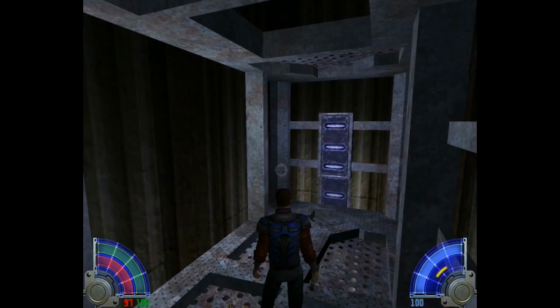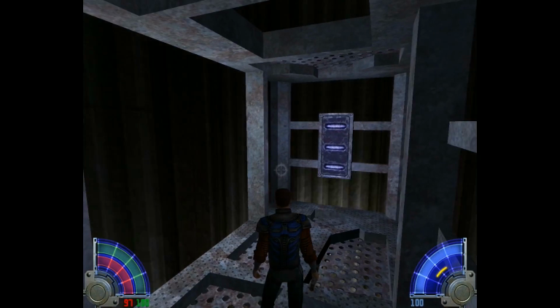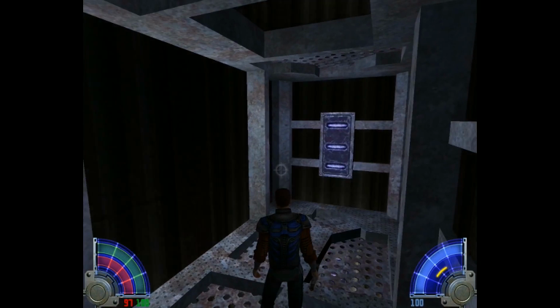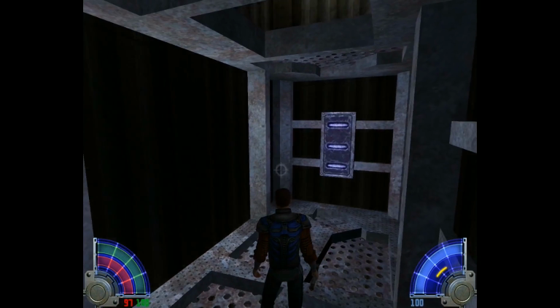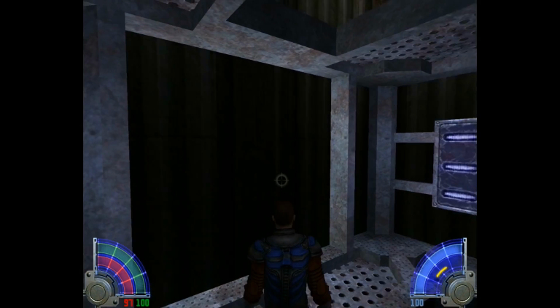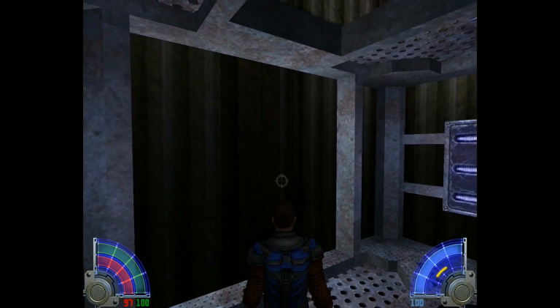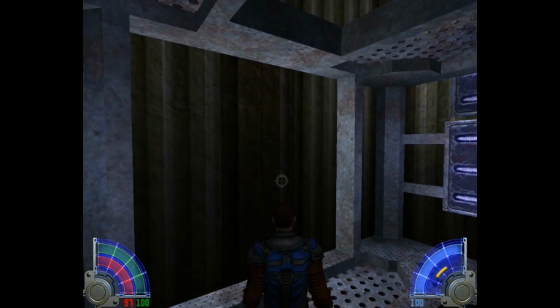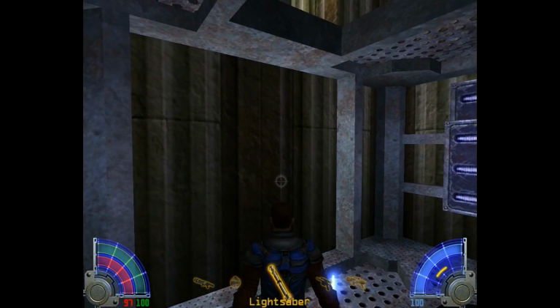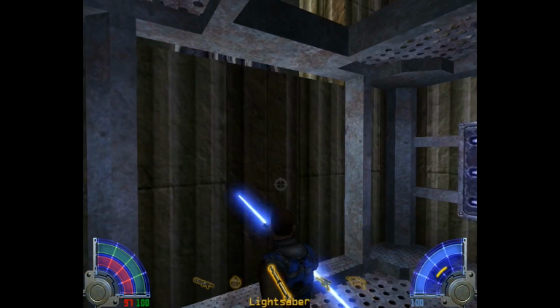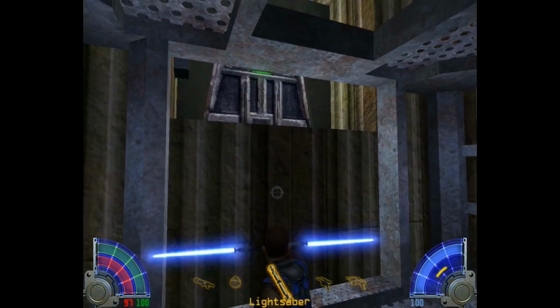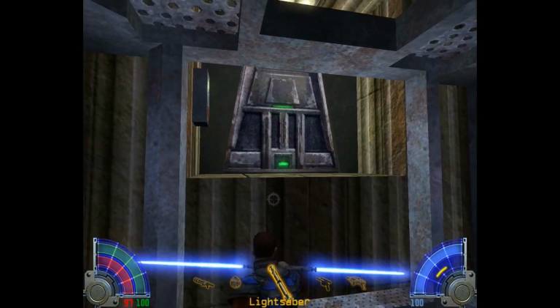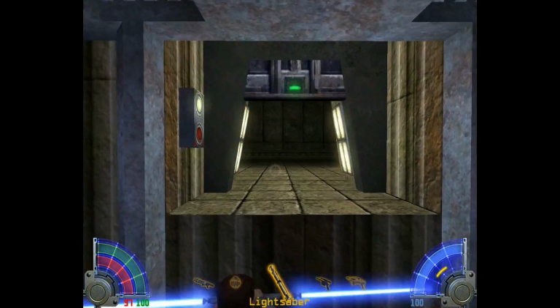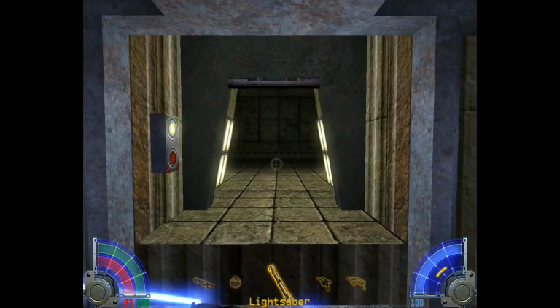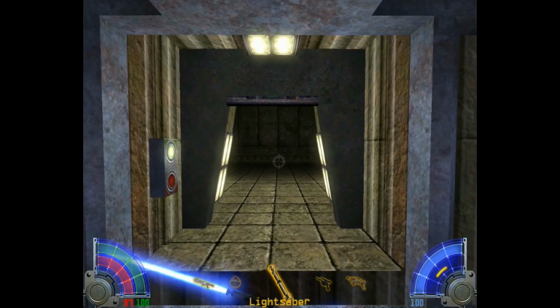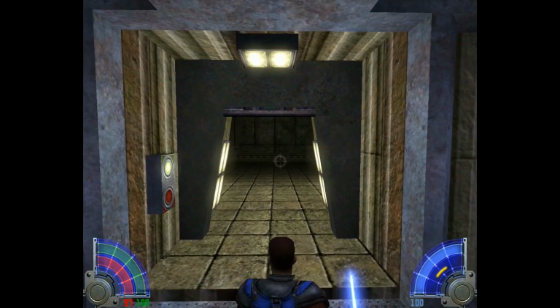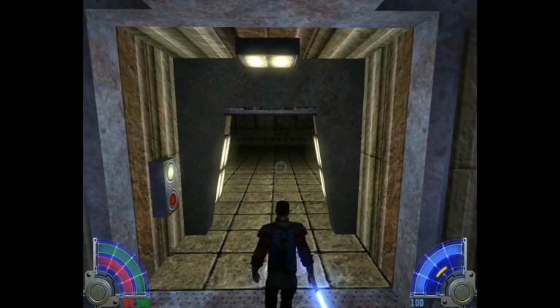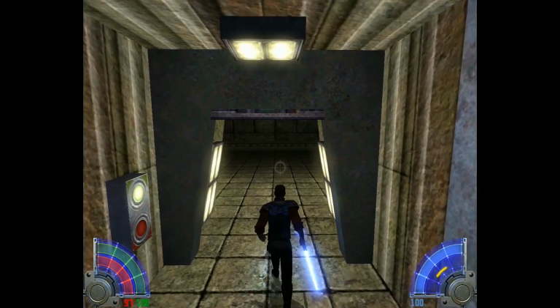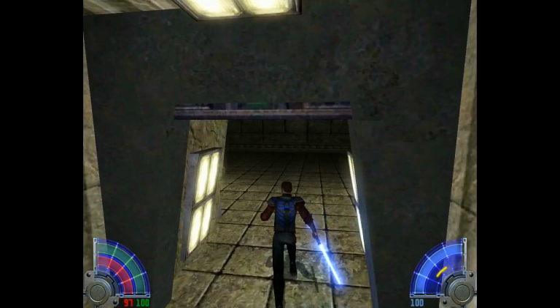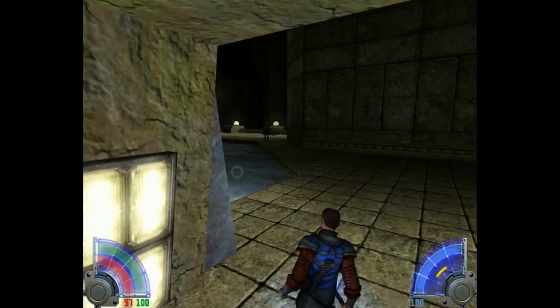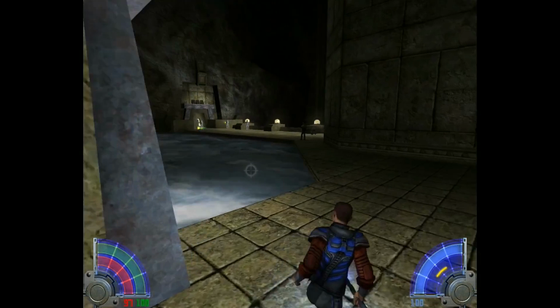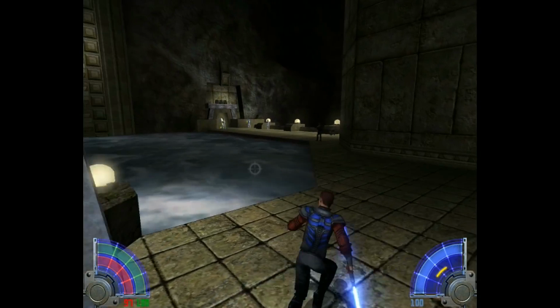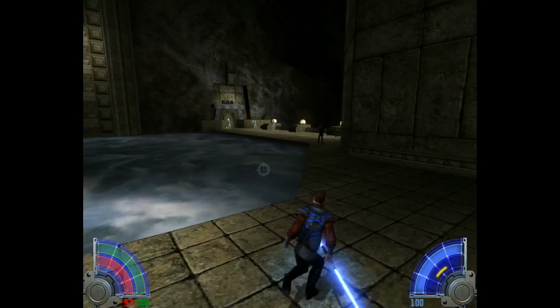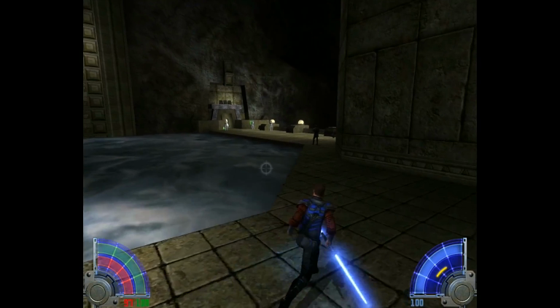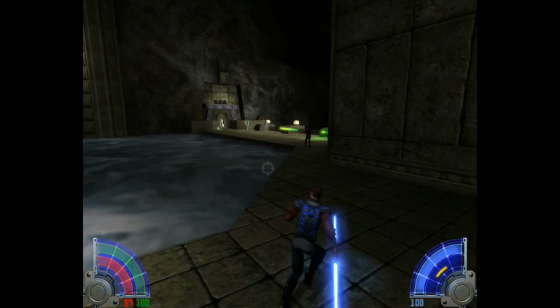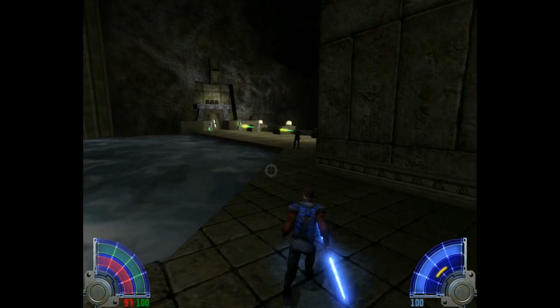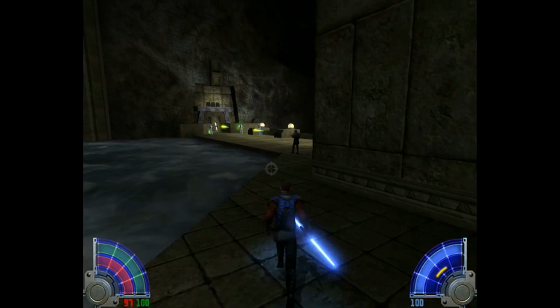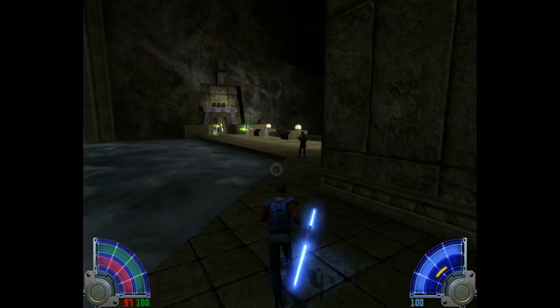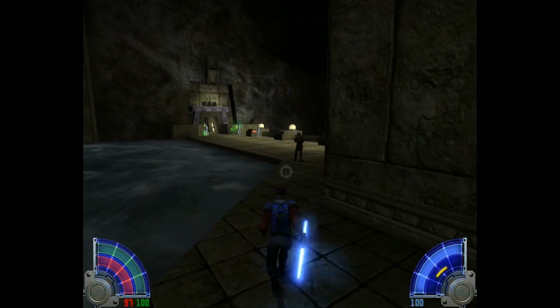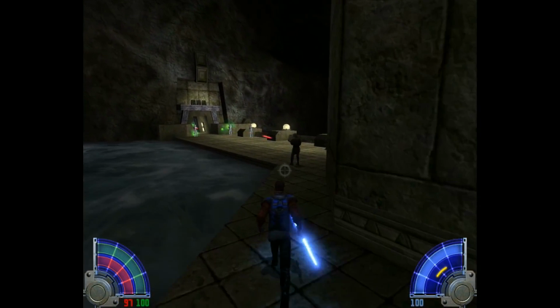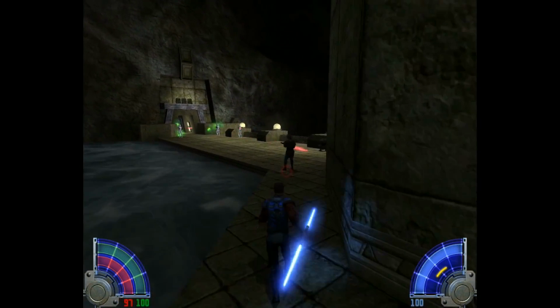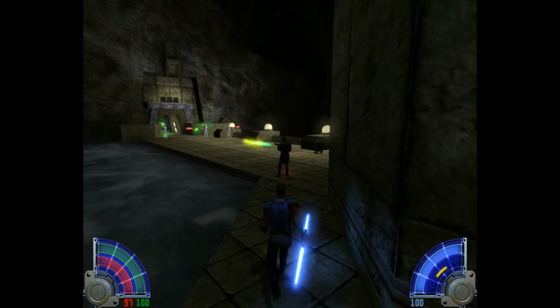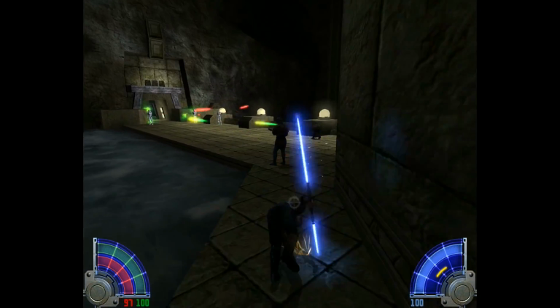Noghri — you're under arrest! Imperials. Now I have to destroy that family.